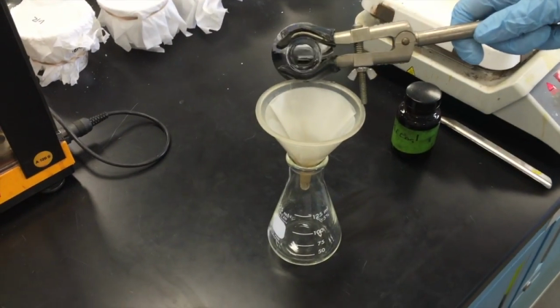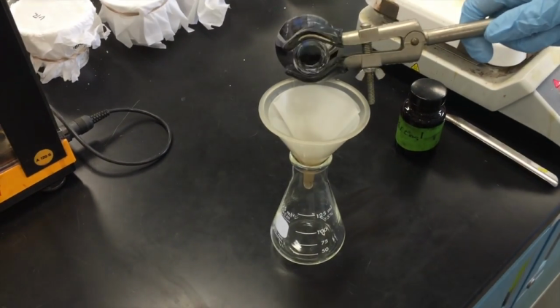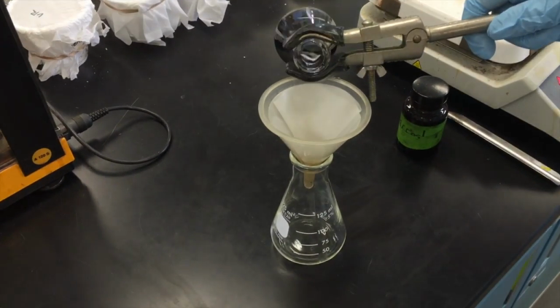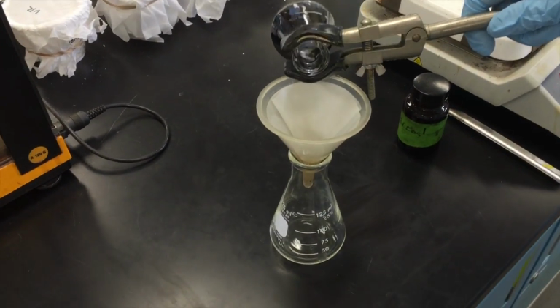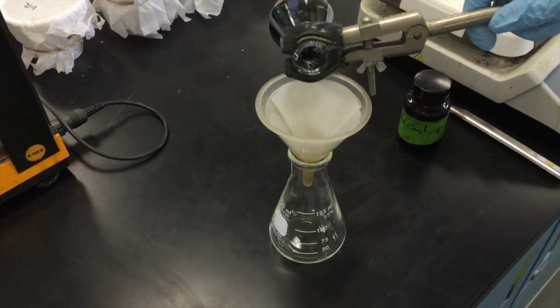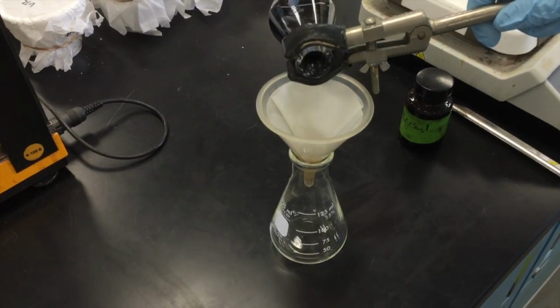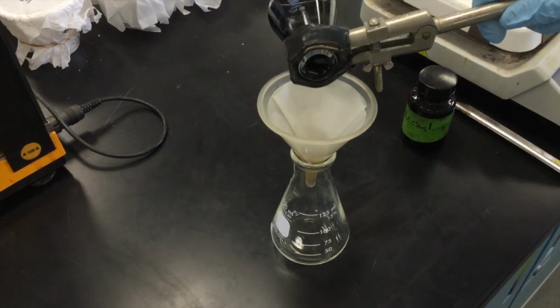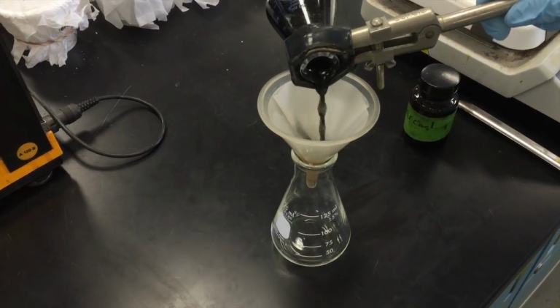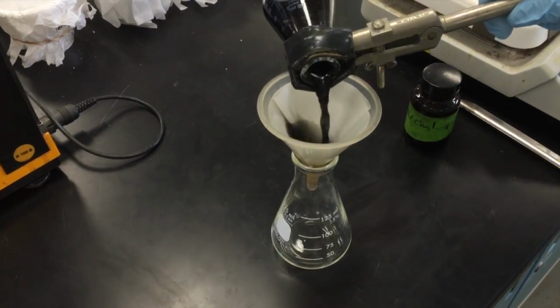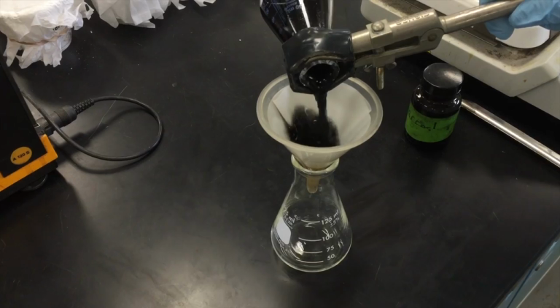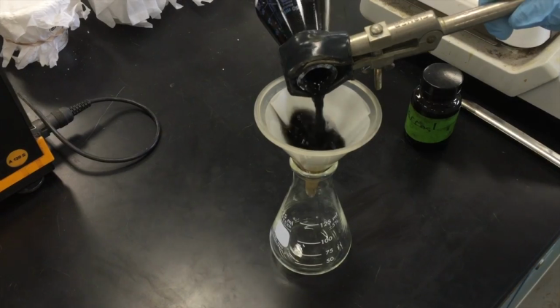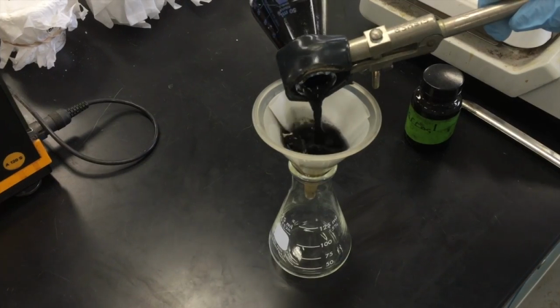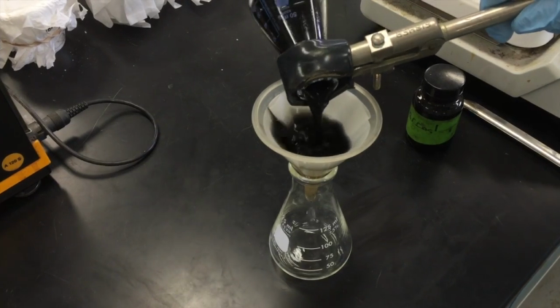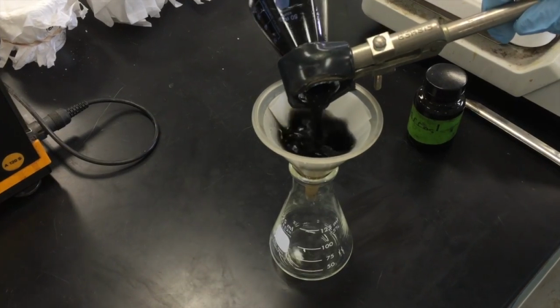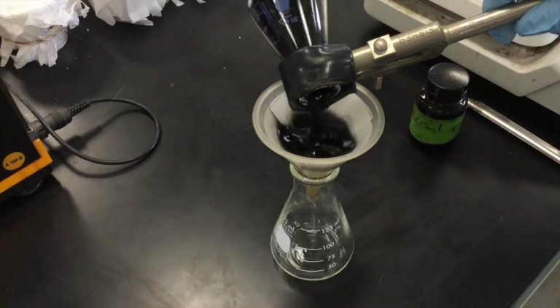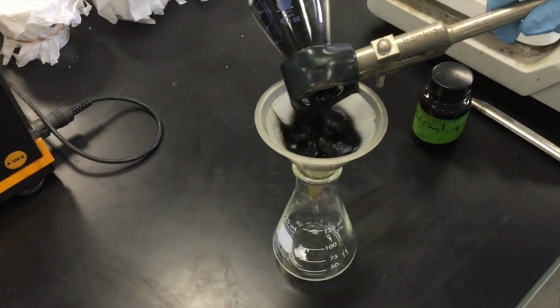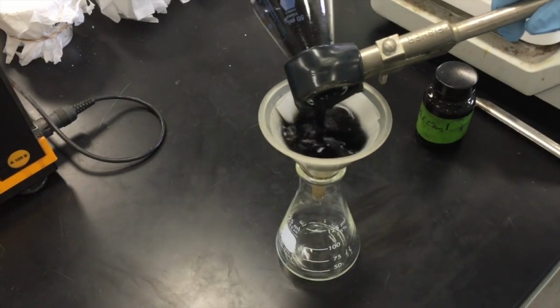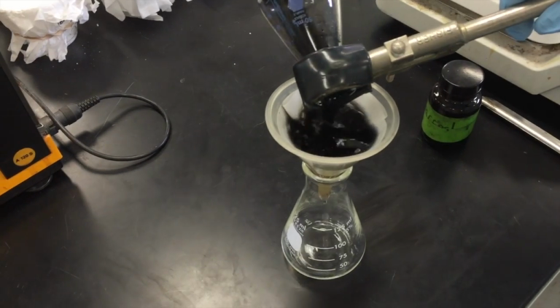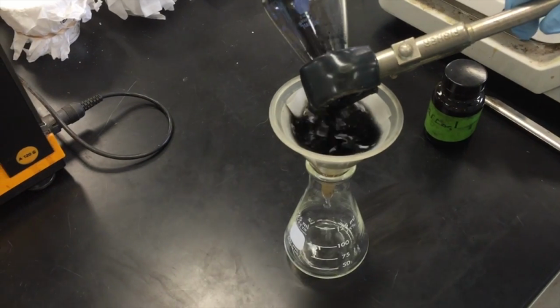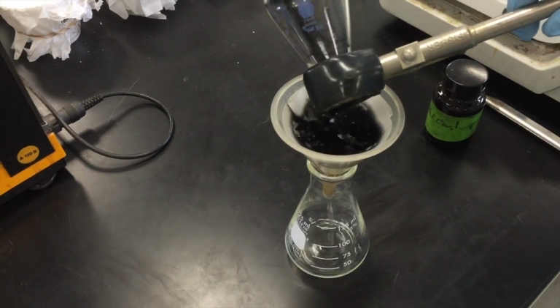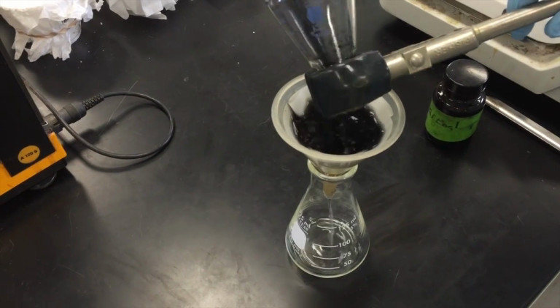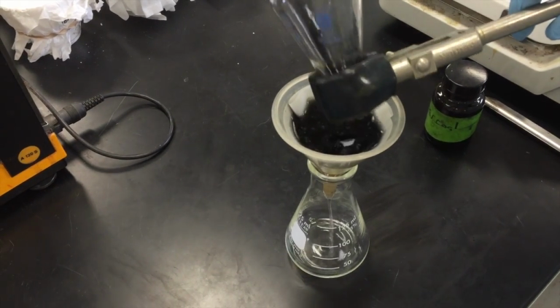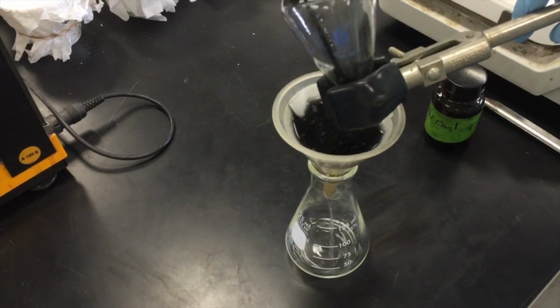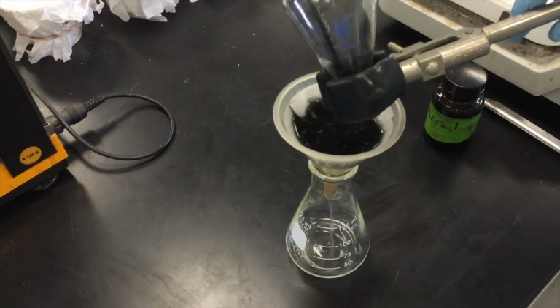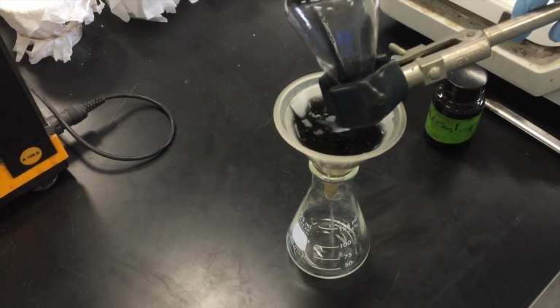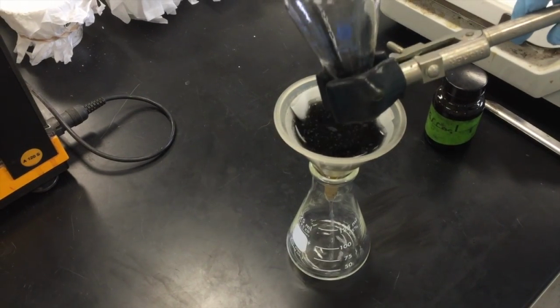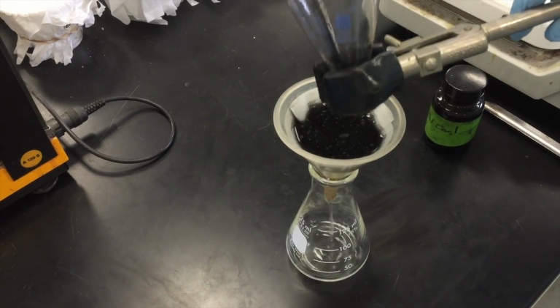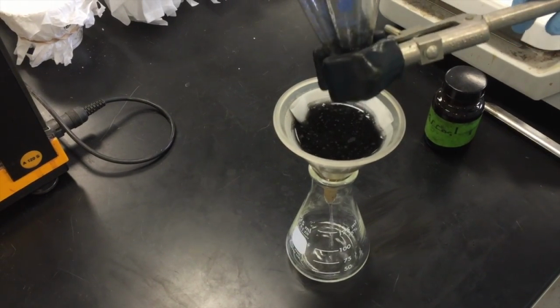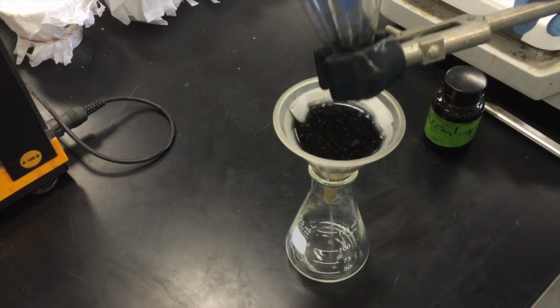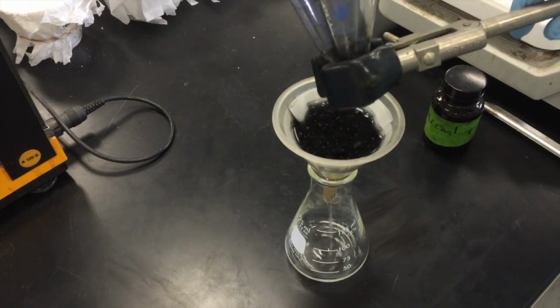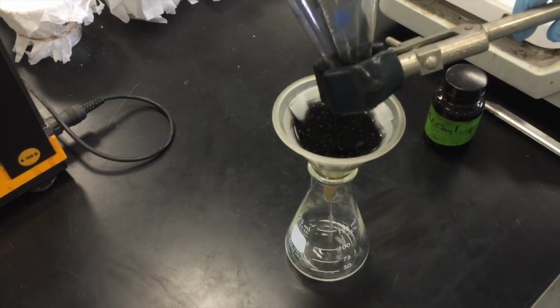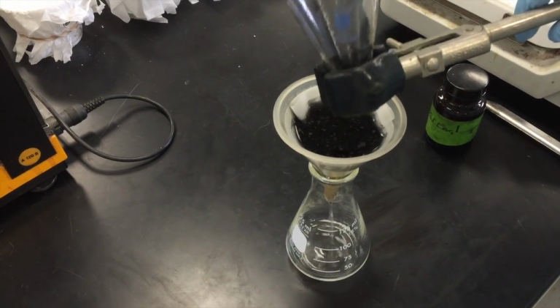Using the clamp, pour the solution in the center of the filter paper set up for gravity filtration.